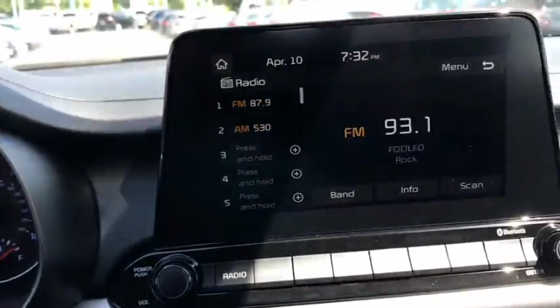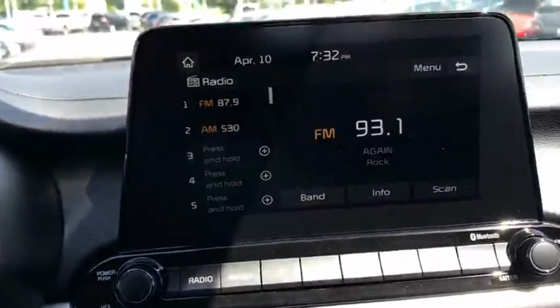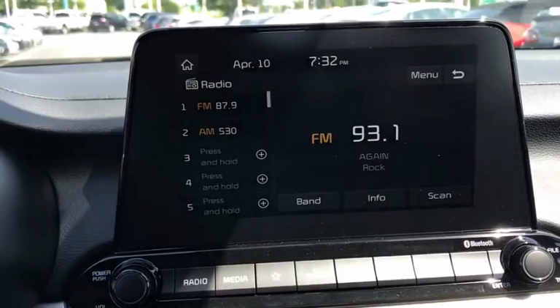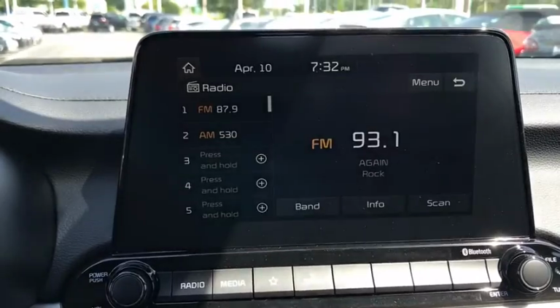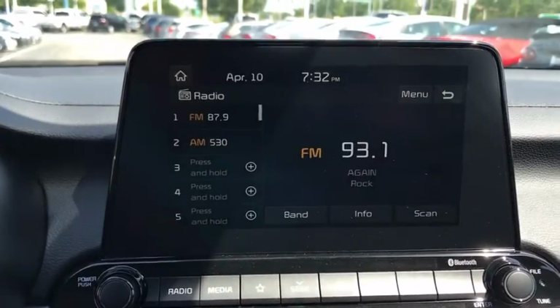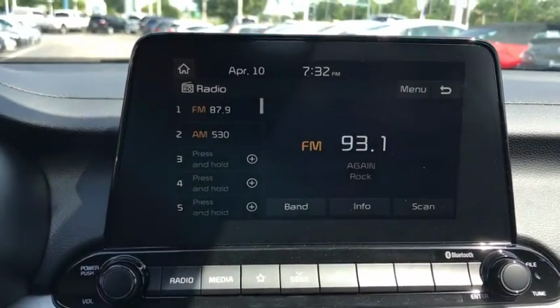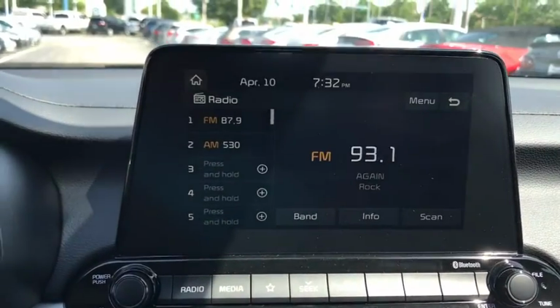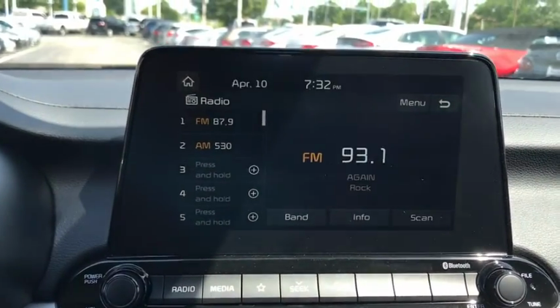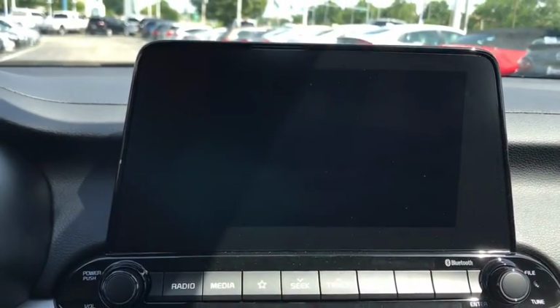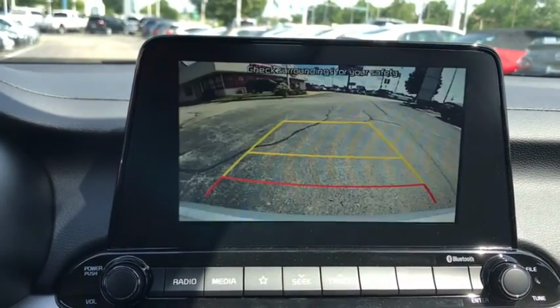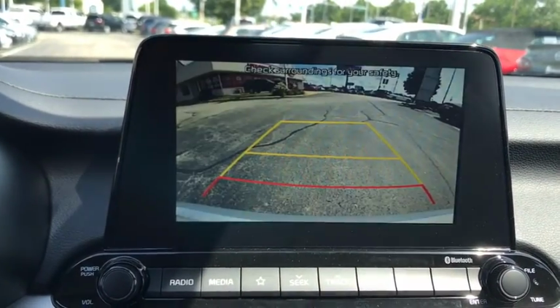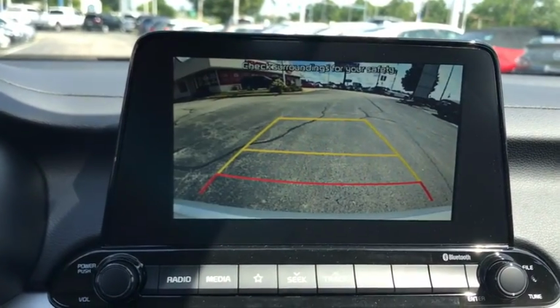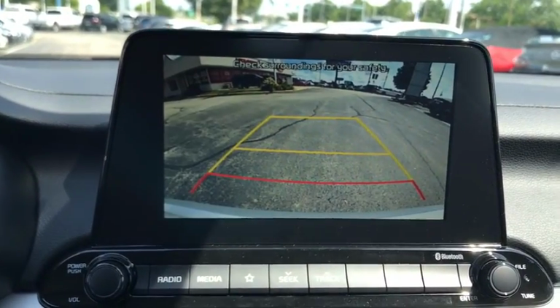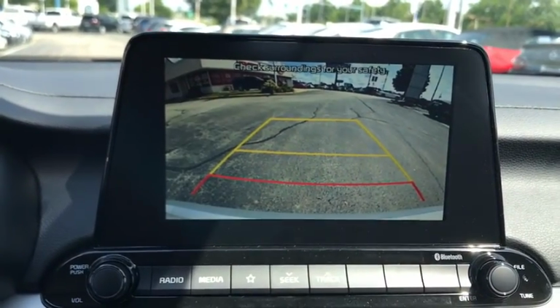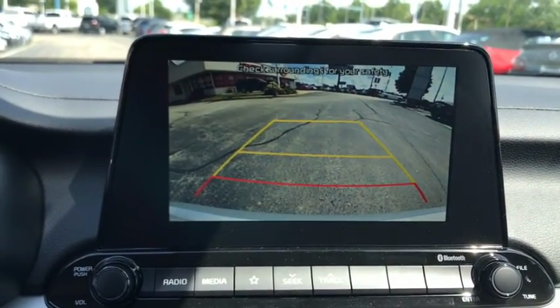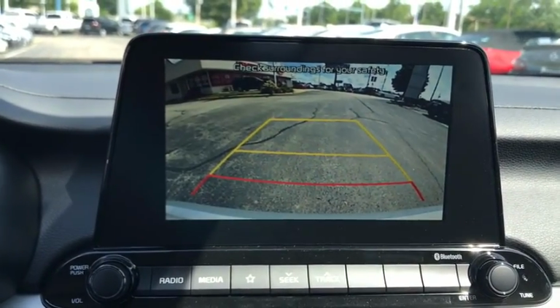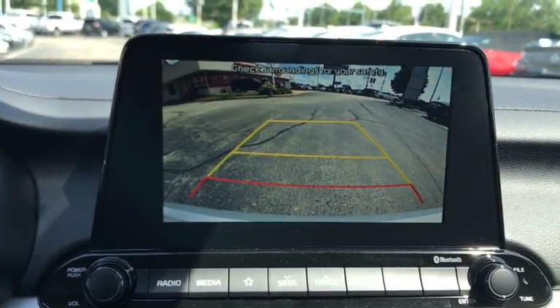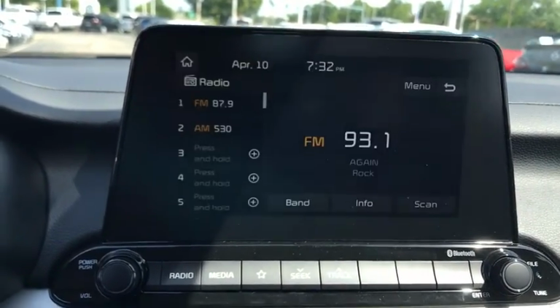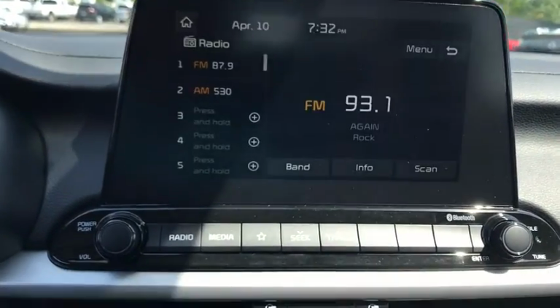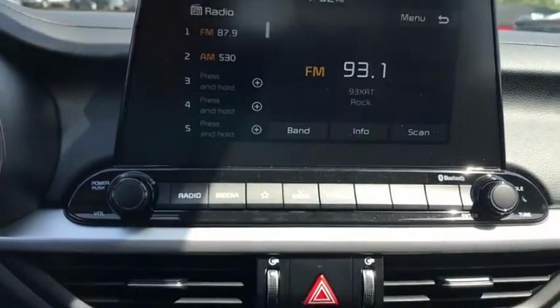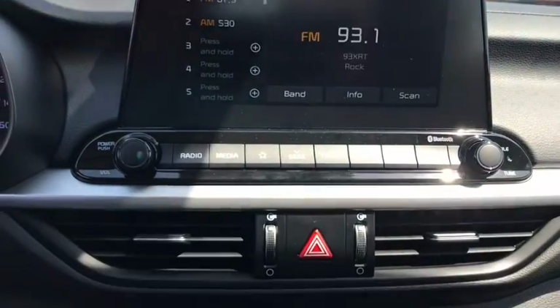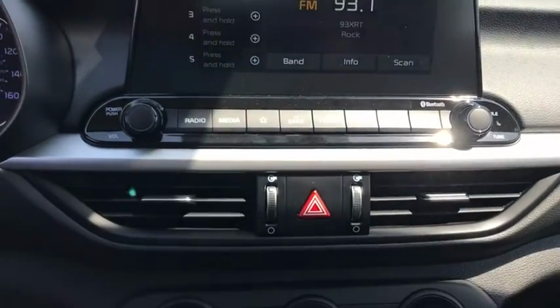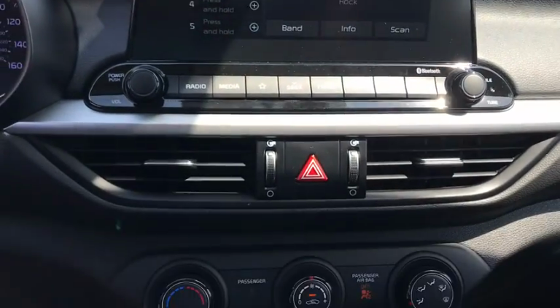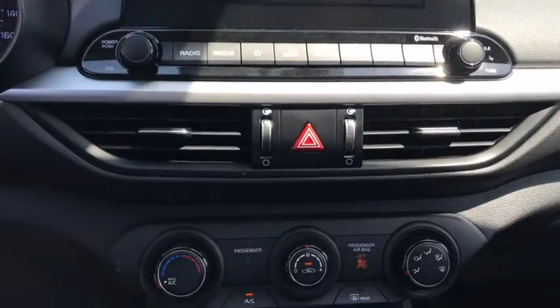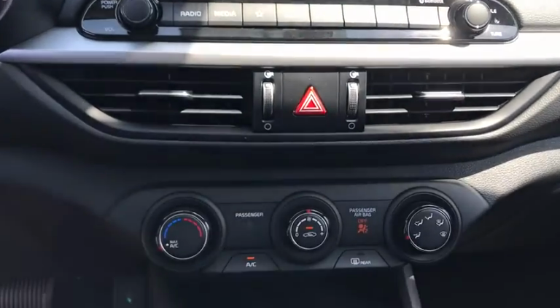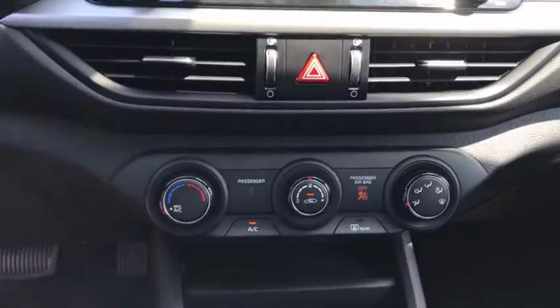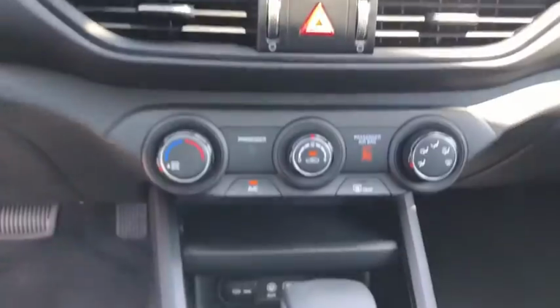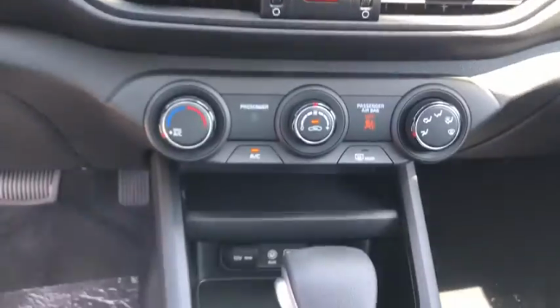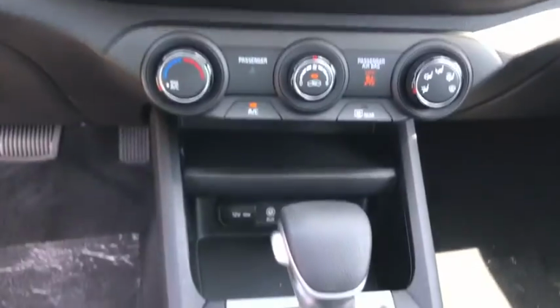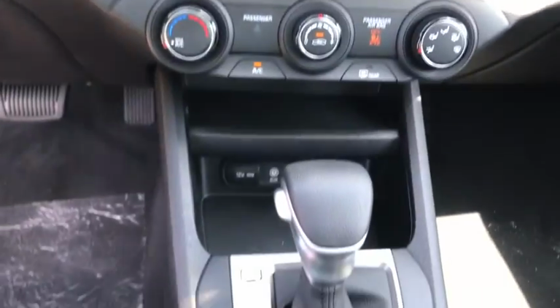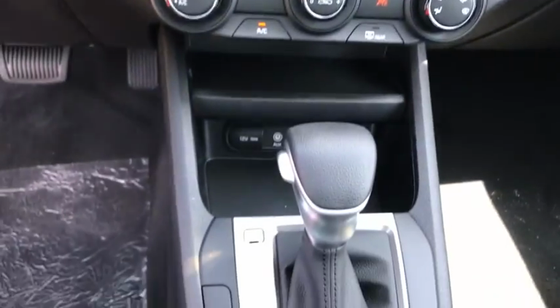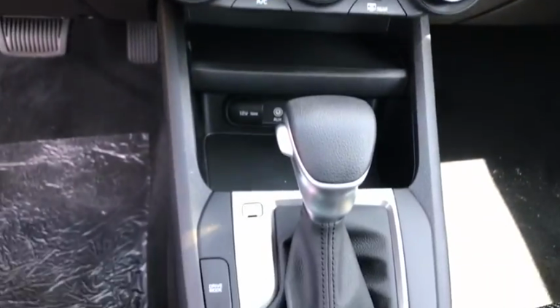Remote keyless entry, tachometer, front bucket seats, cloth seat trim, front reading lamps, driver vanity mirror.